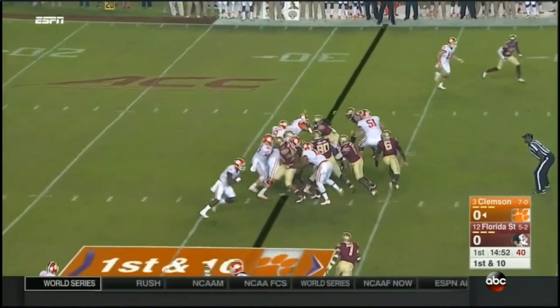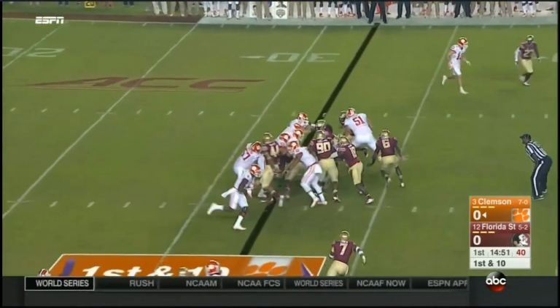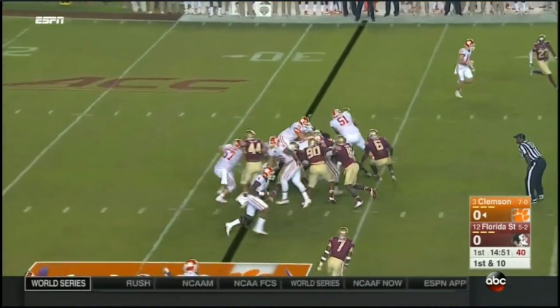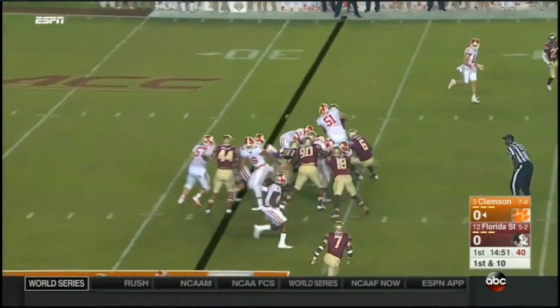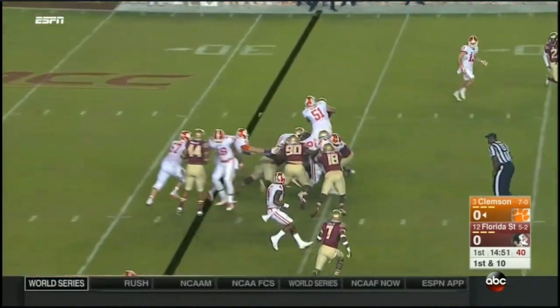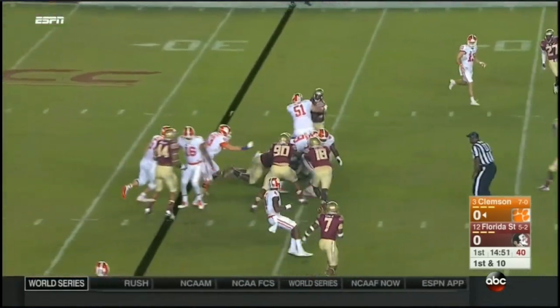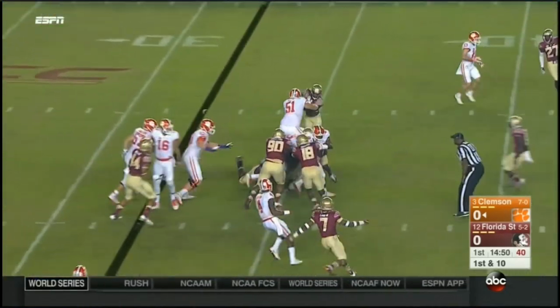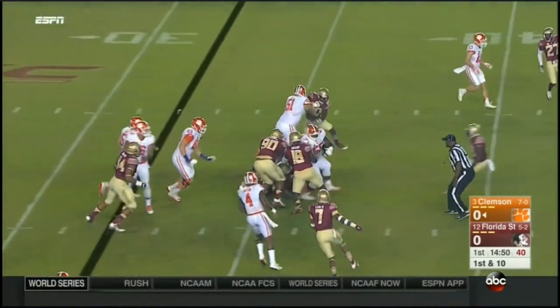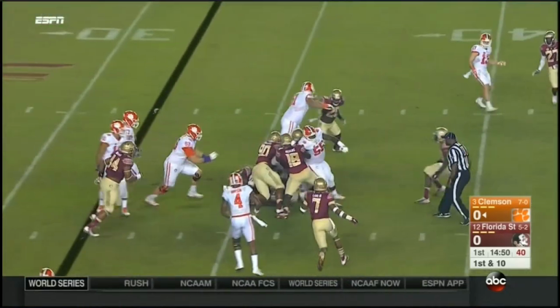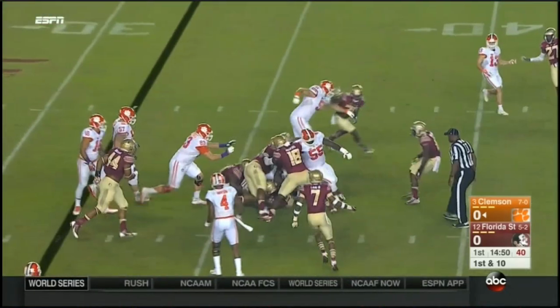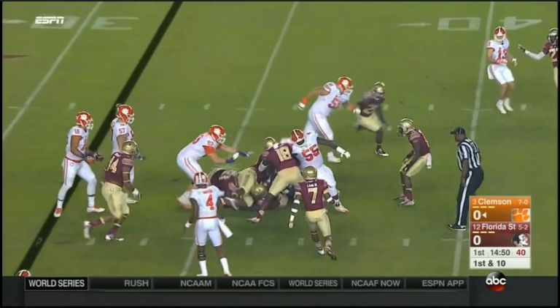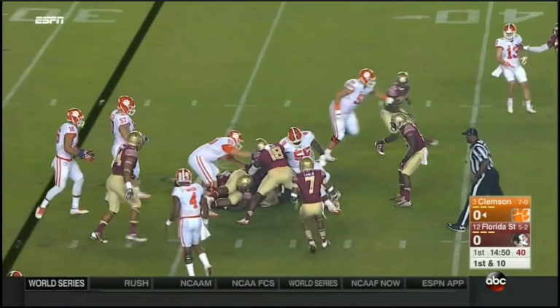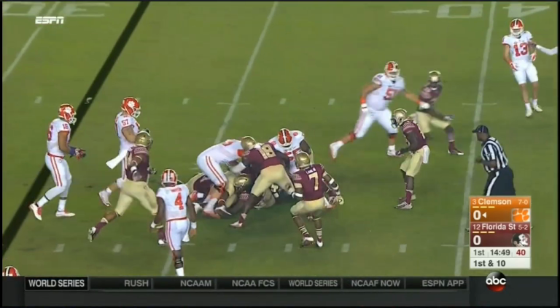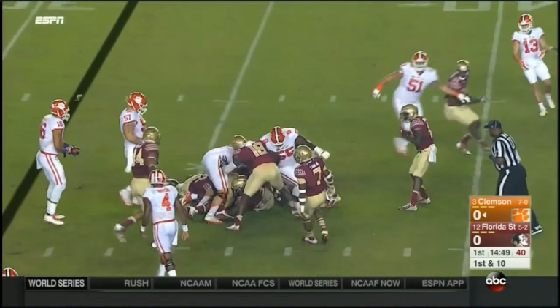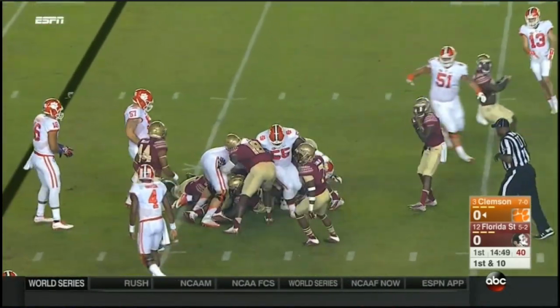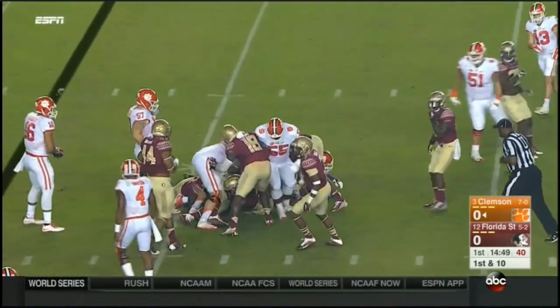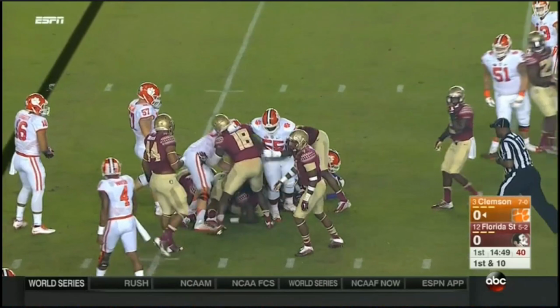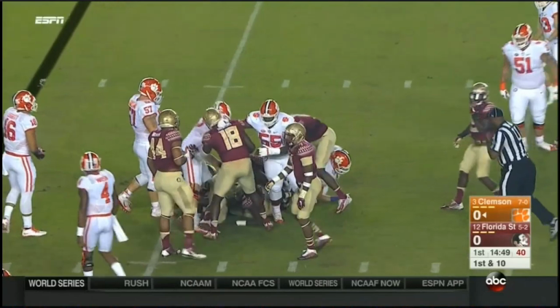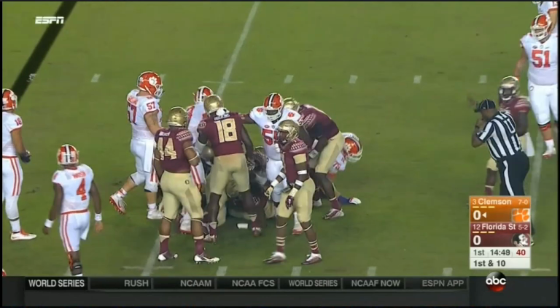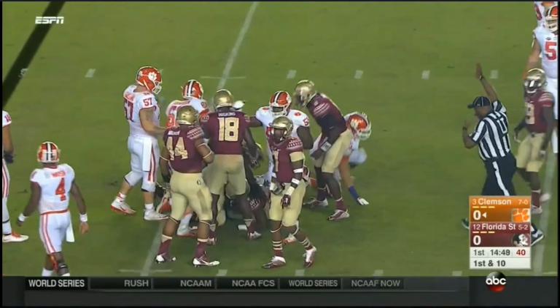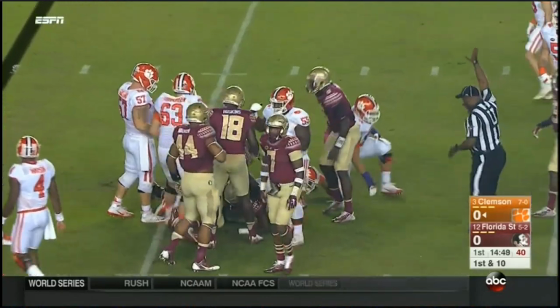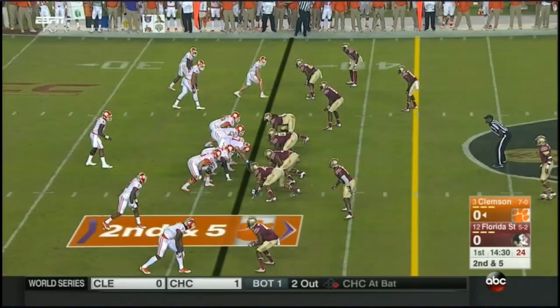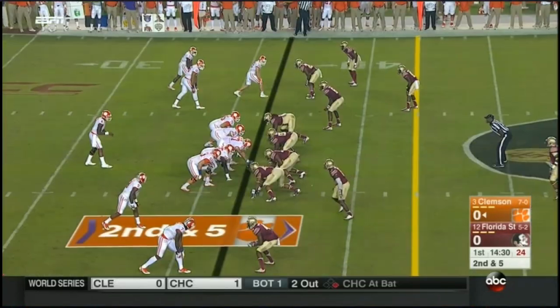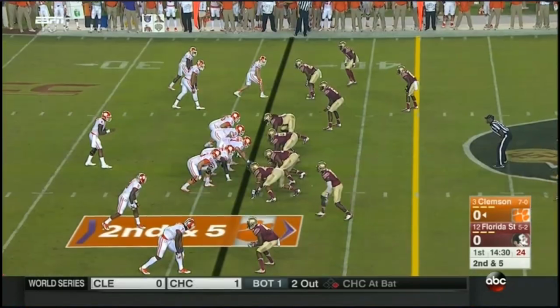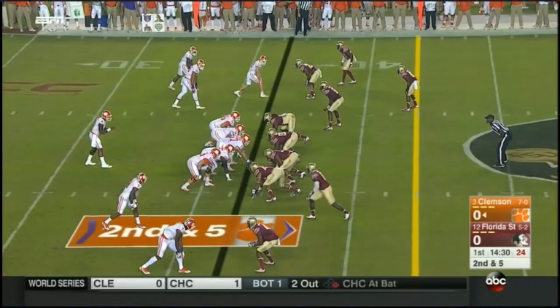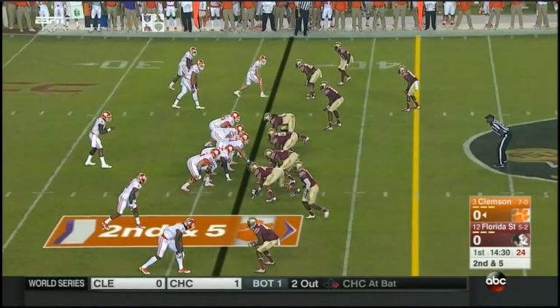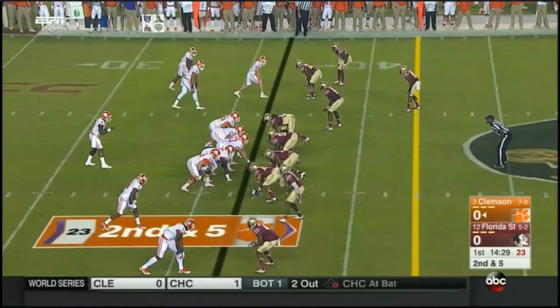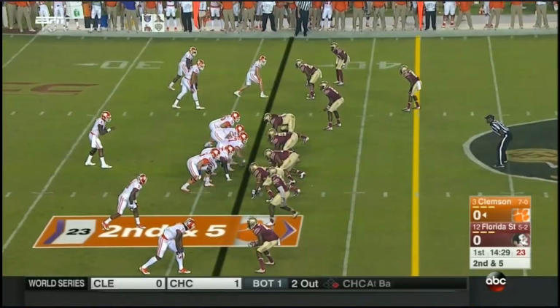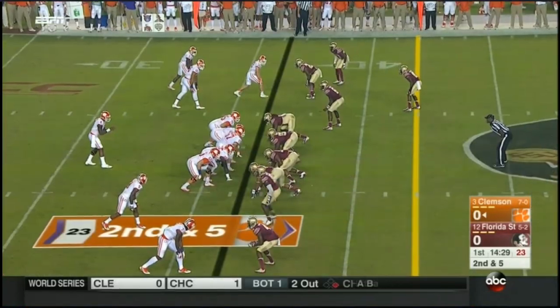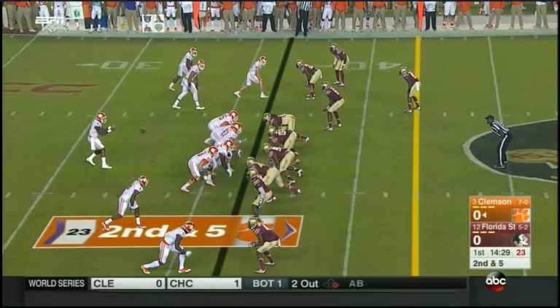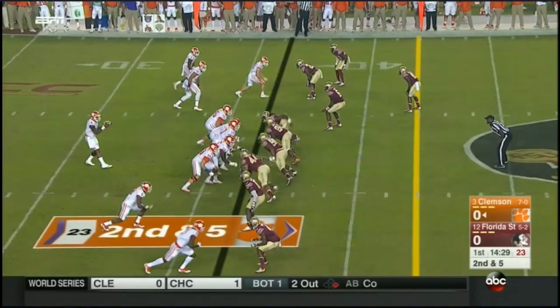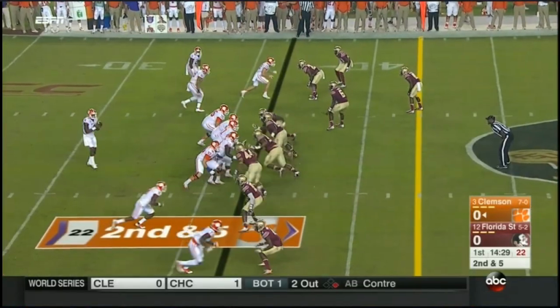He's got it. Gallman, just two carries, was knocked on. Especially the pass — they'll move him around.